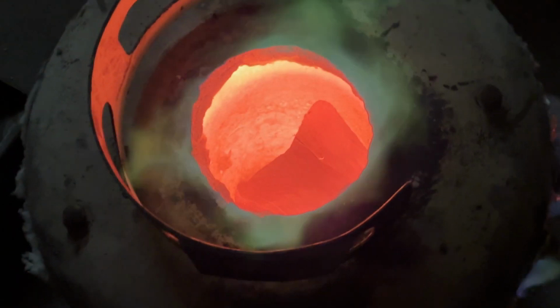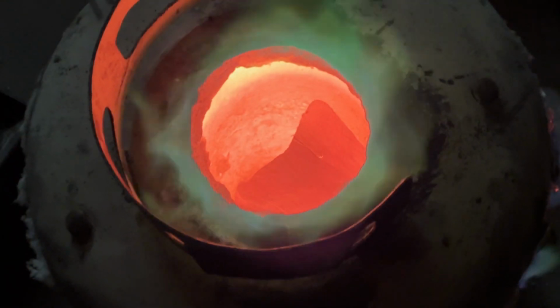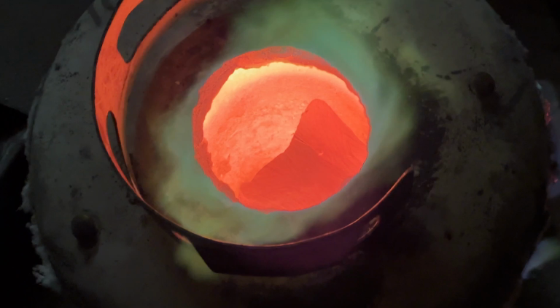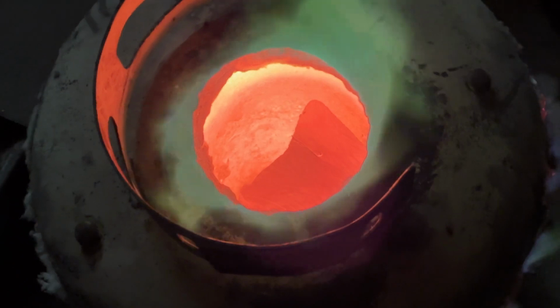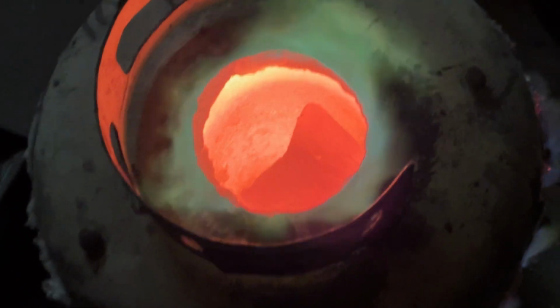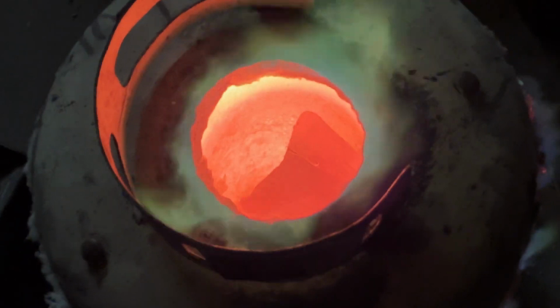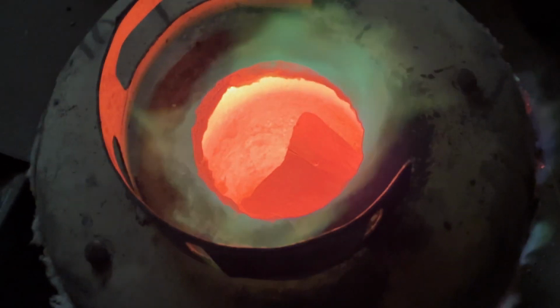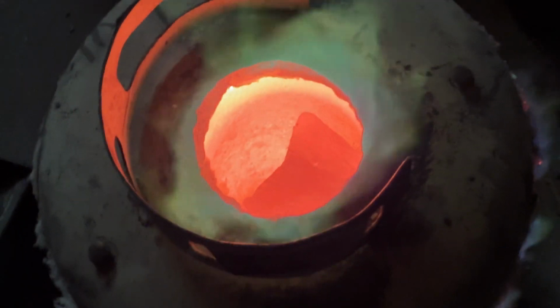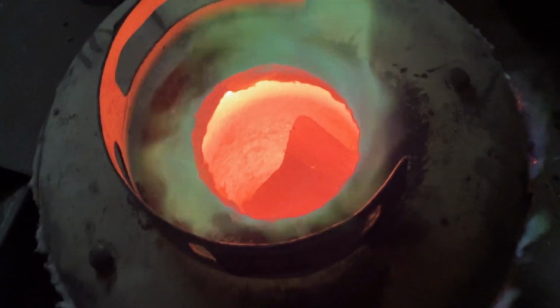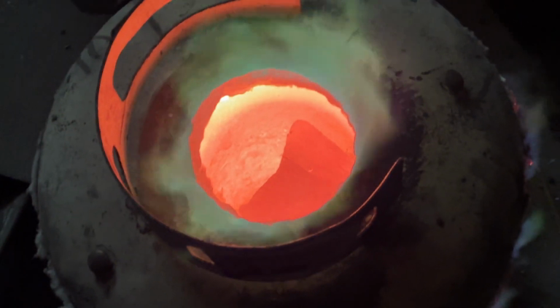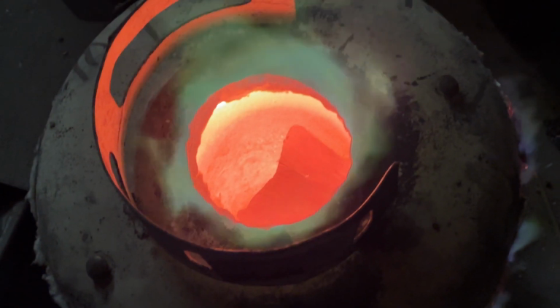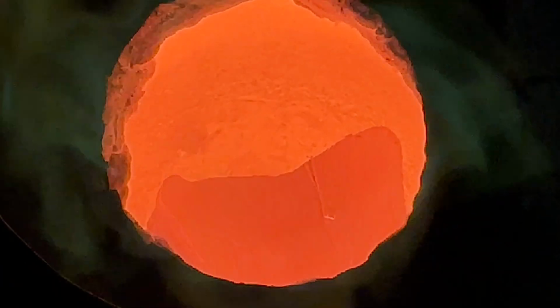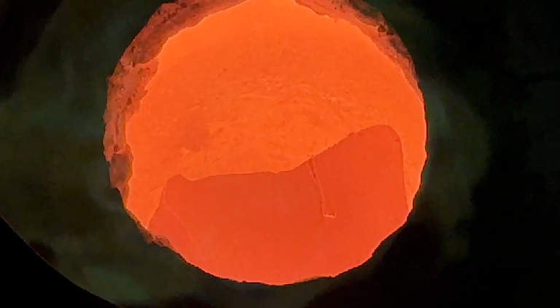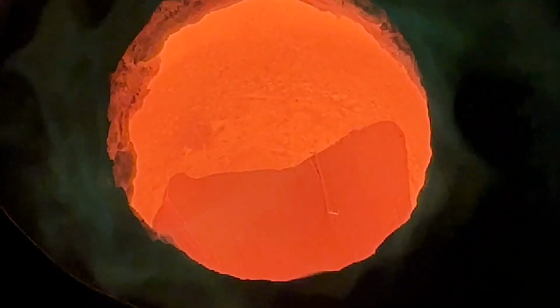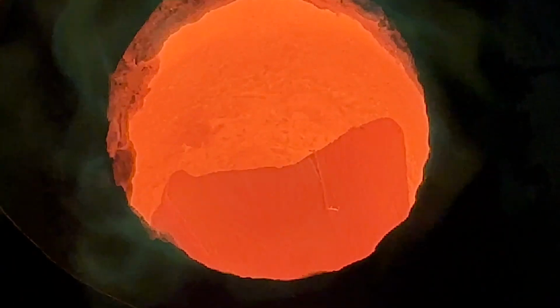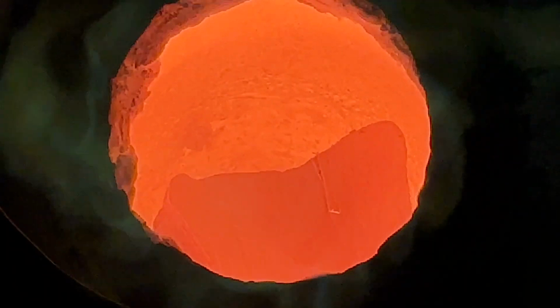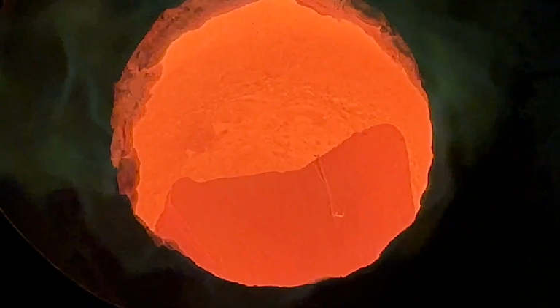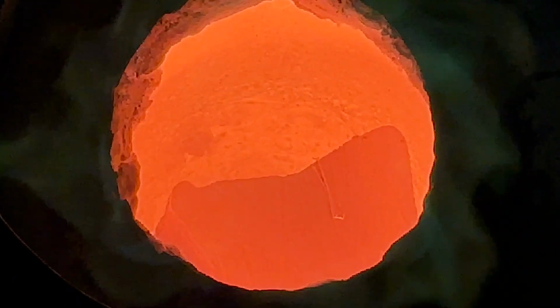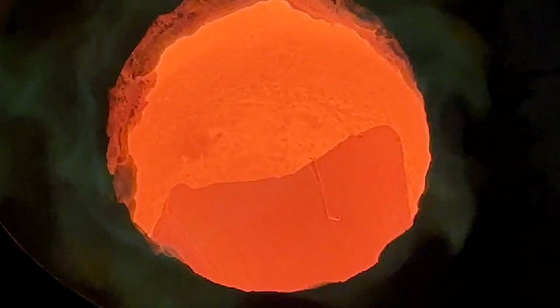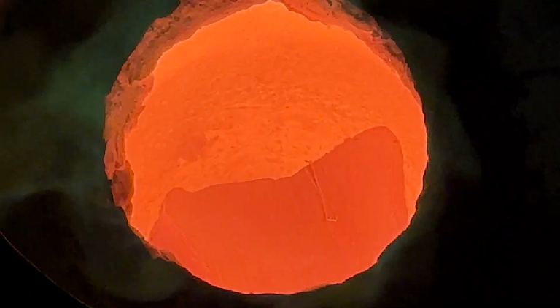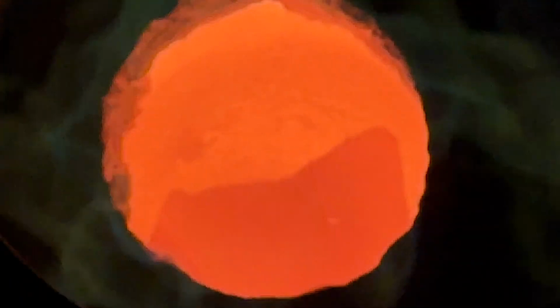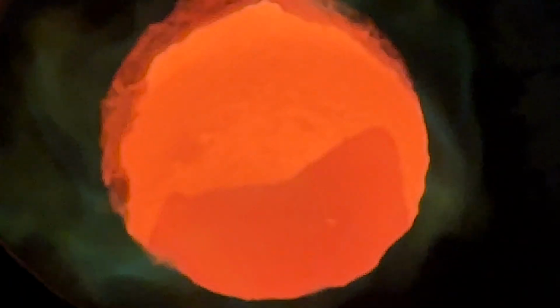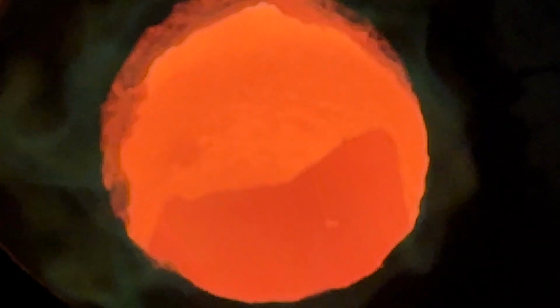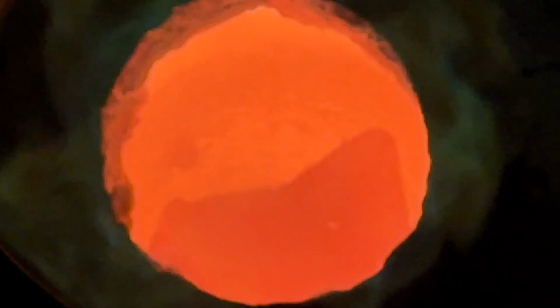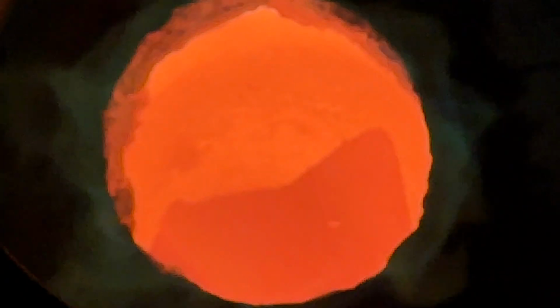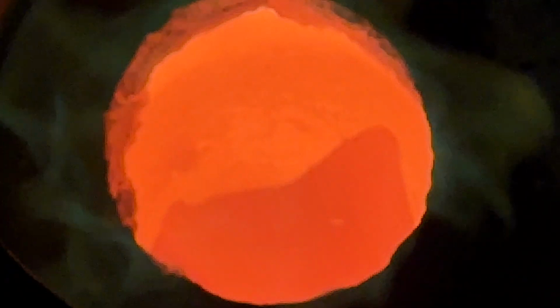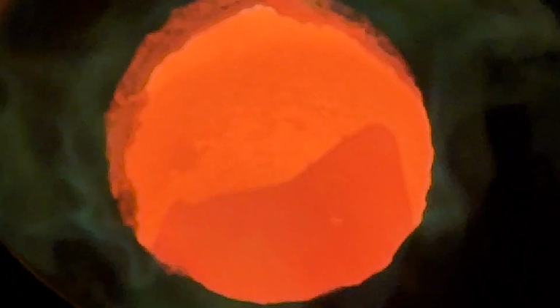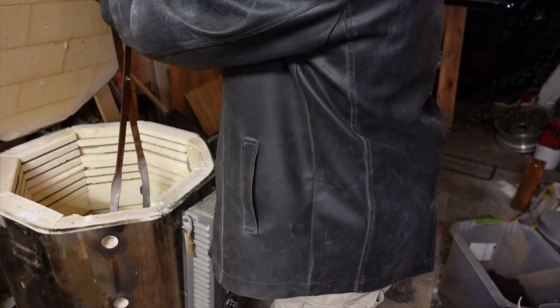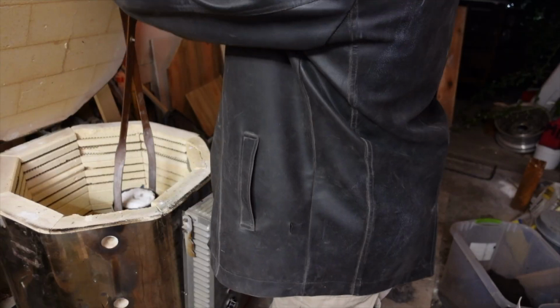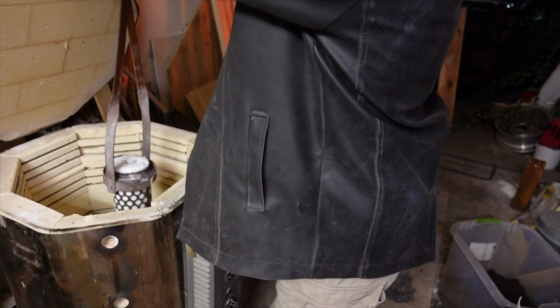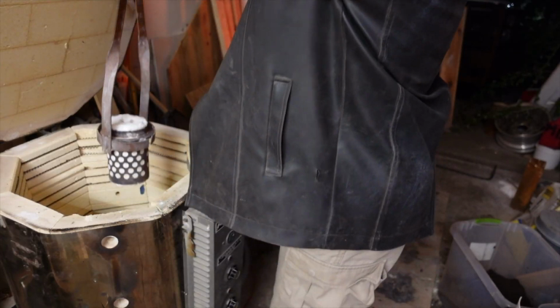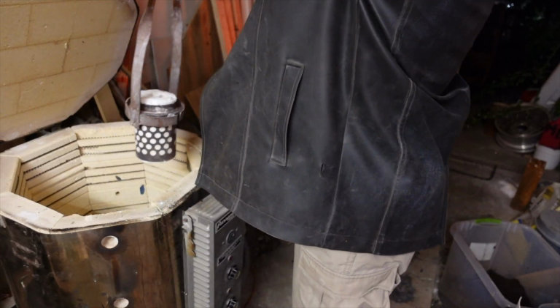Finally, I'll be pouring these in bronze, and as usual, I'll be using my vacuum casting setup.